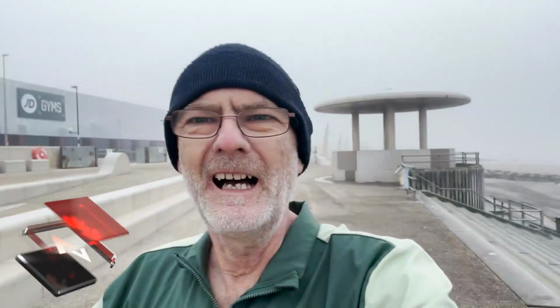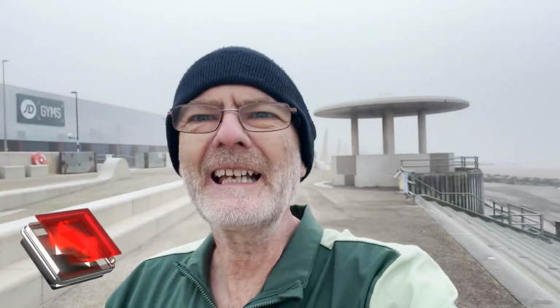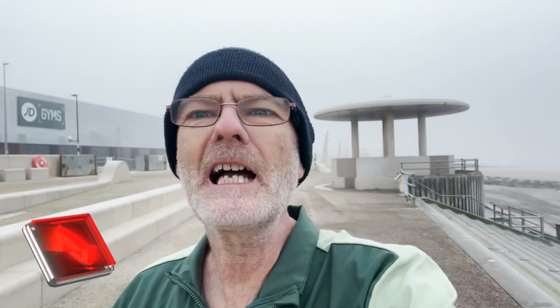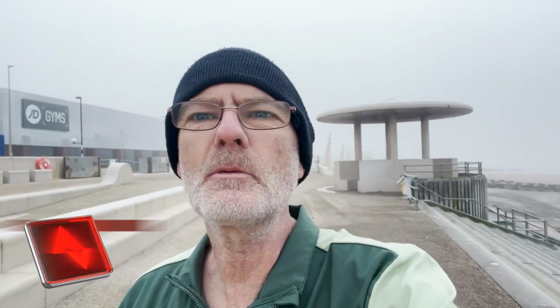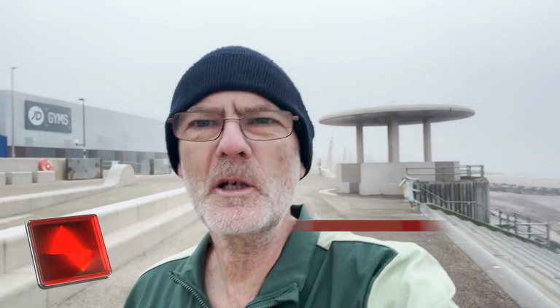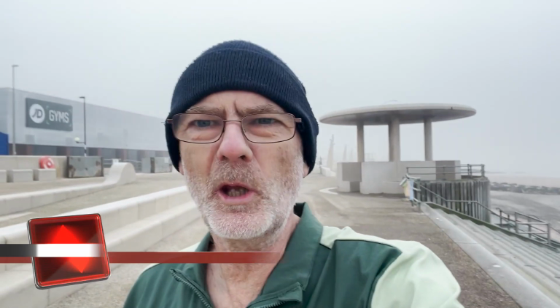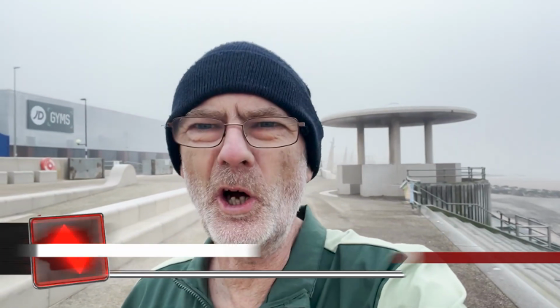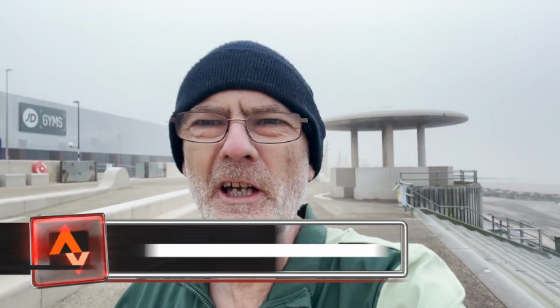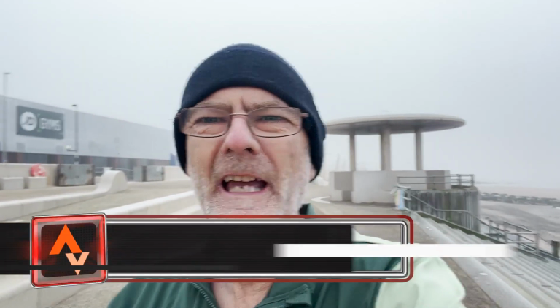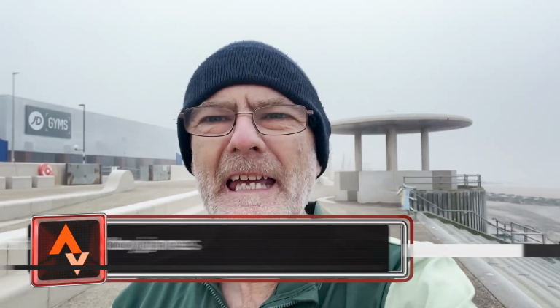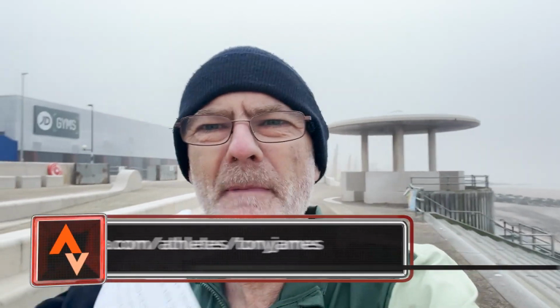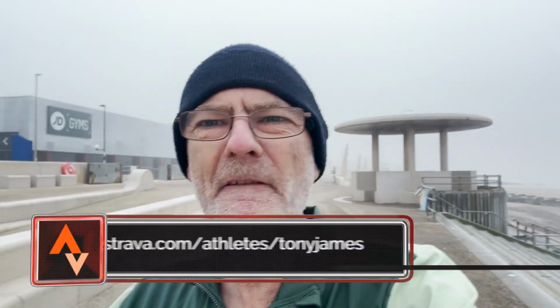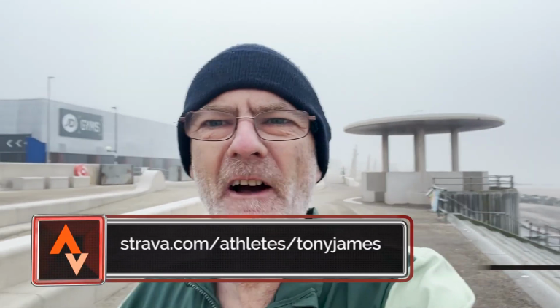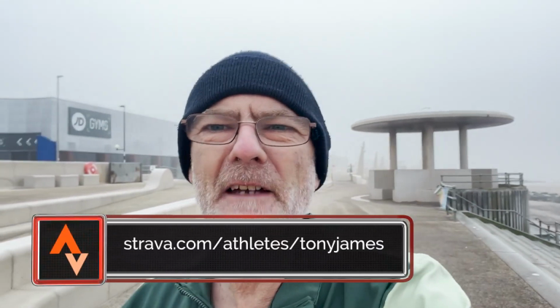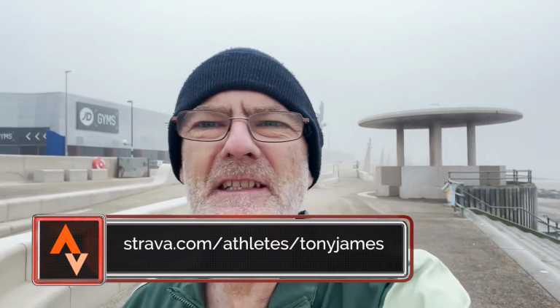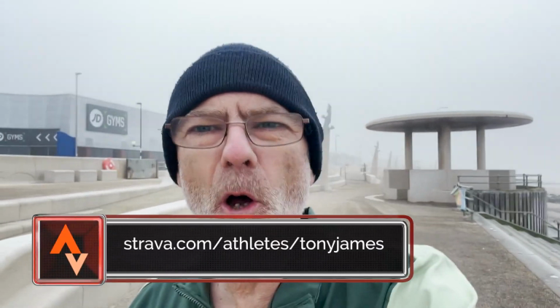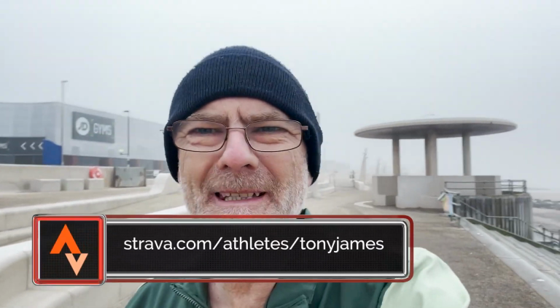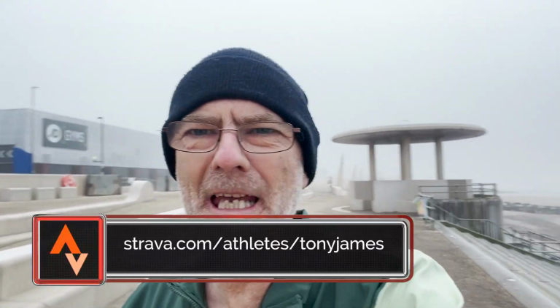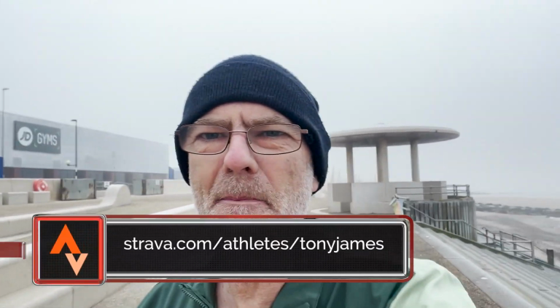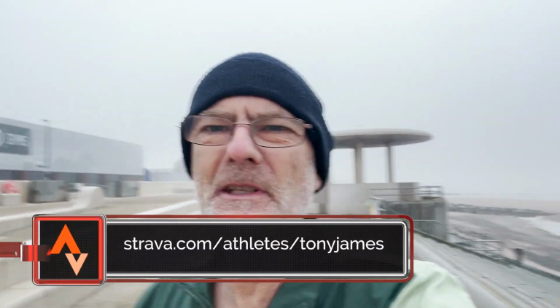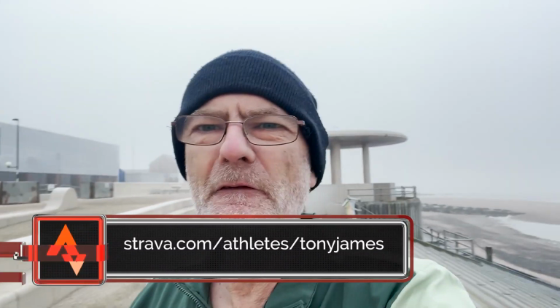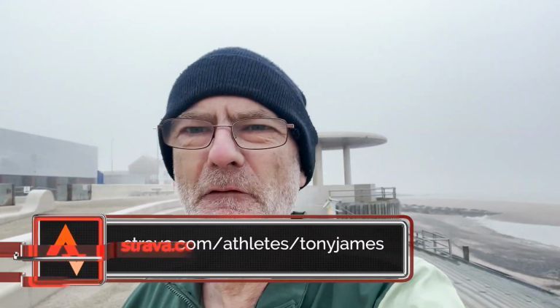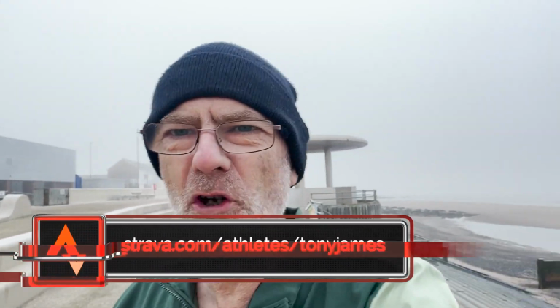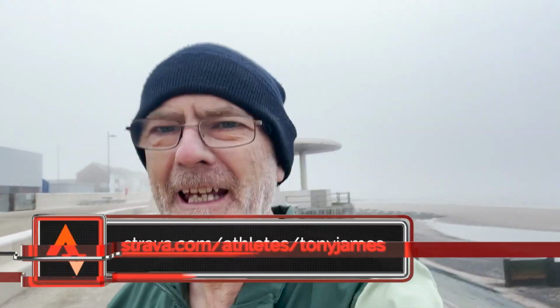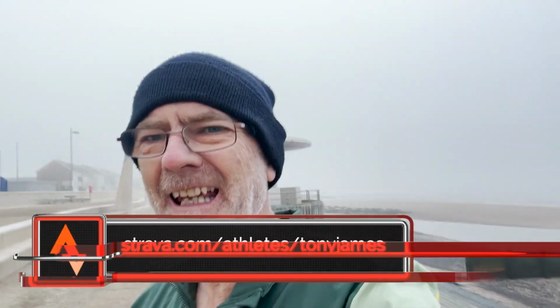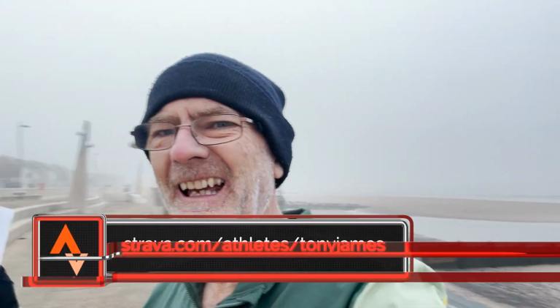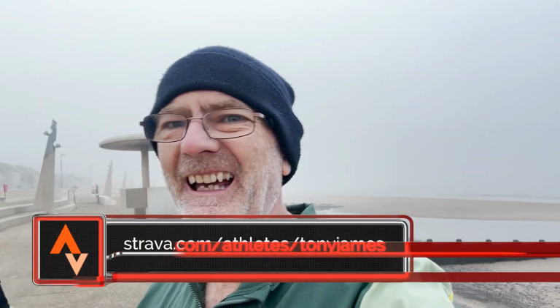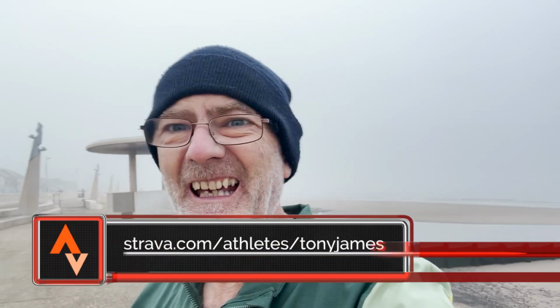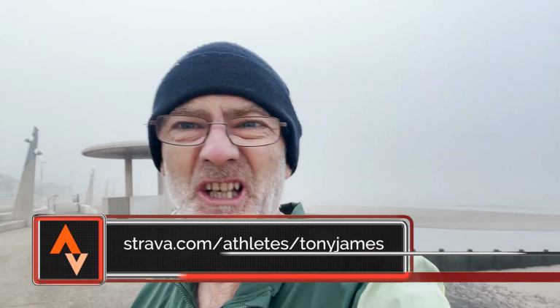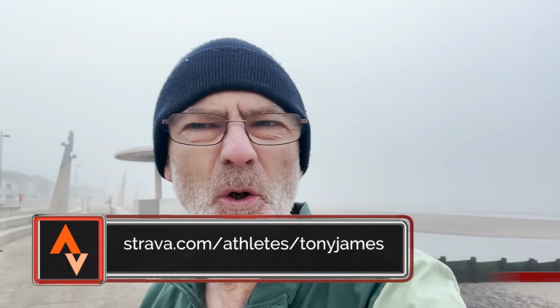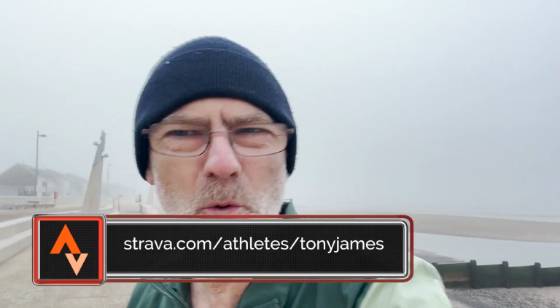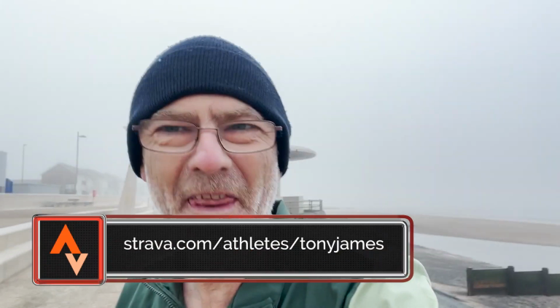Hi guys, welcome along. Here are my five top tips for running in cold weather.